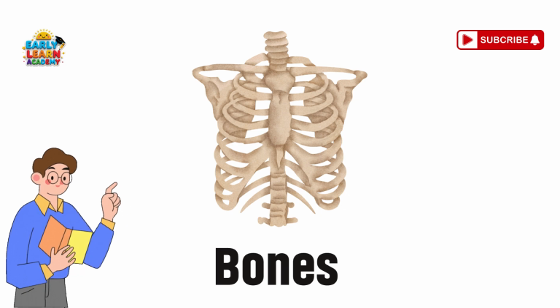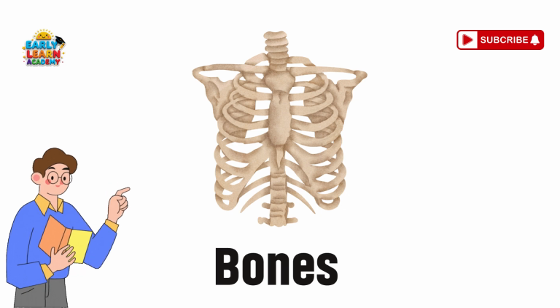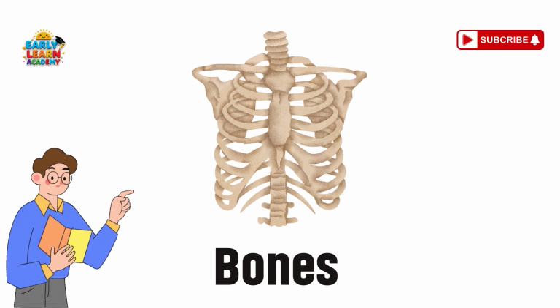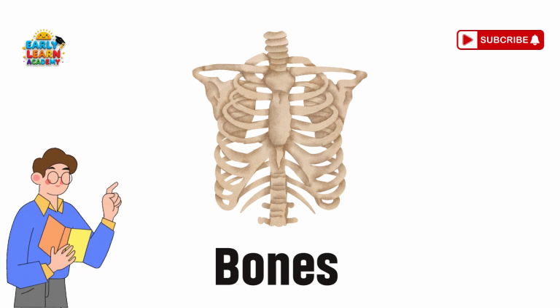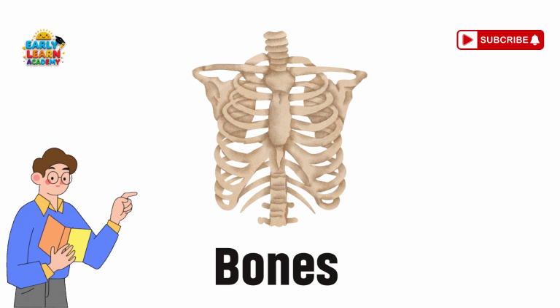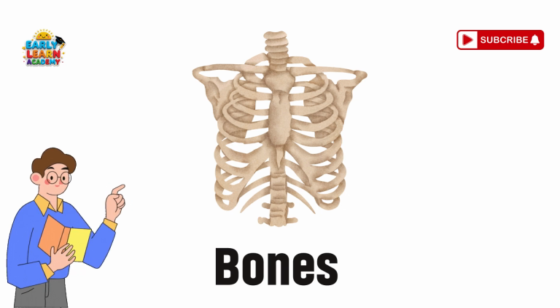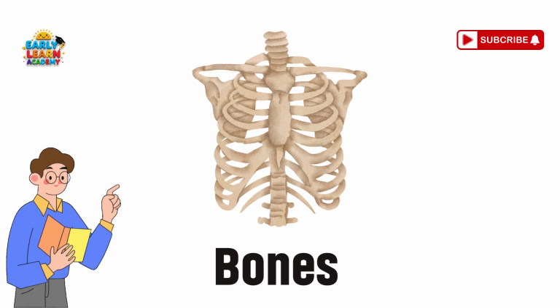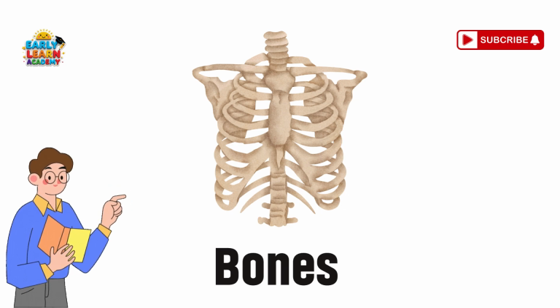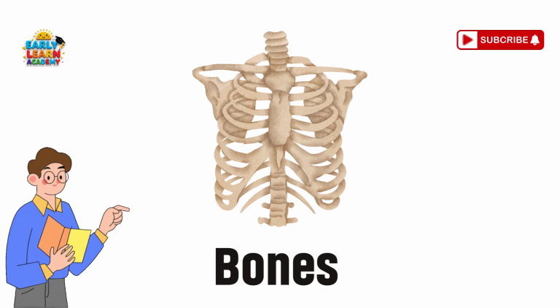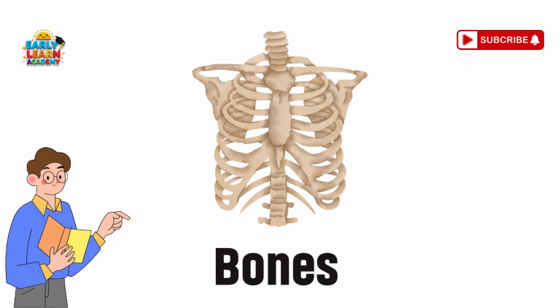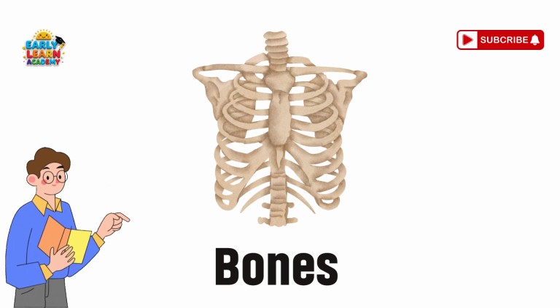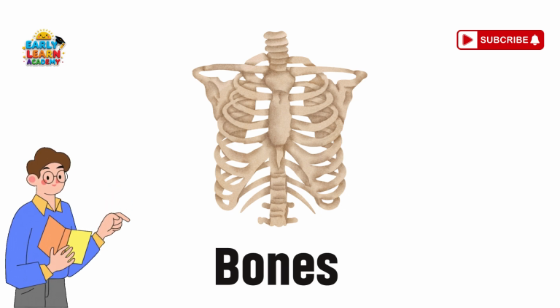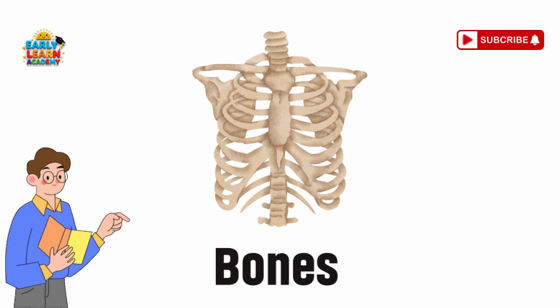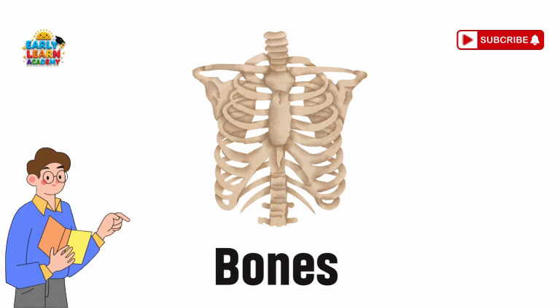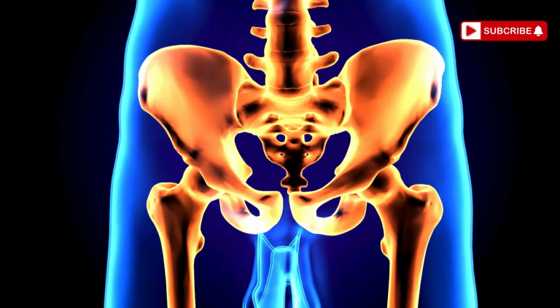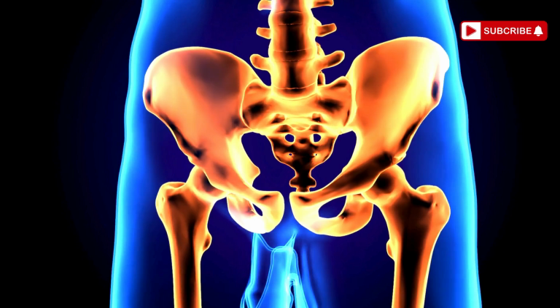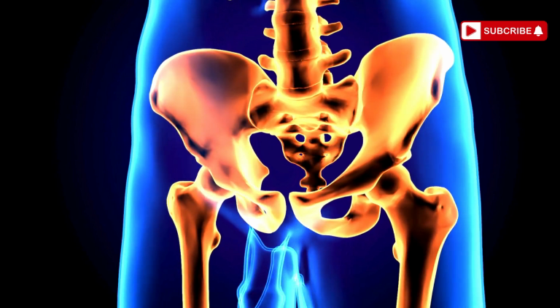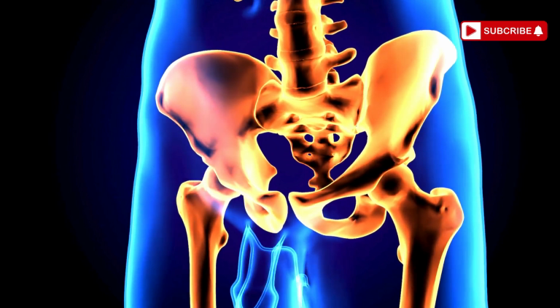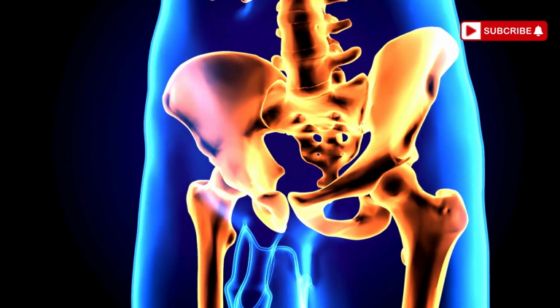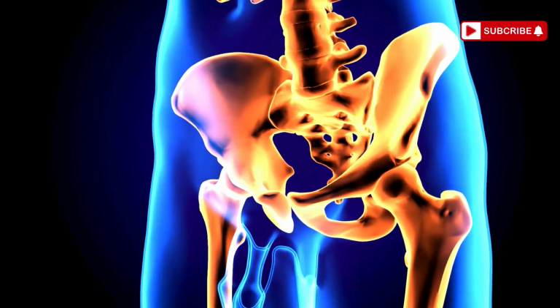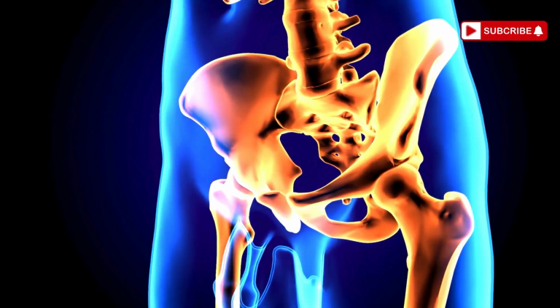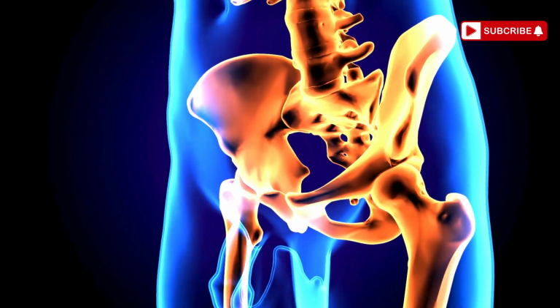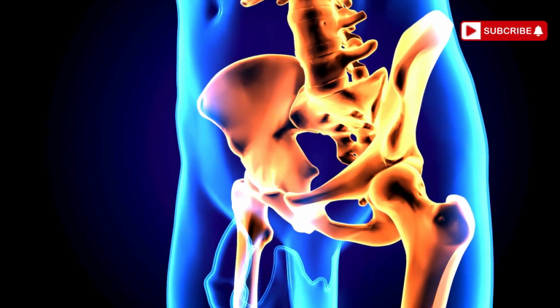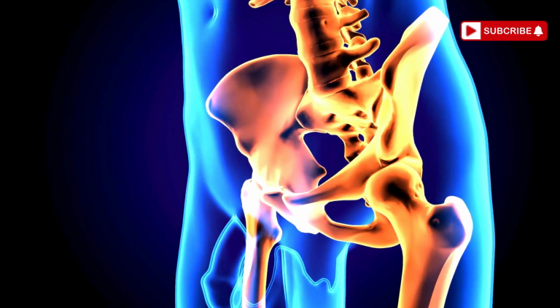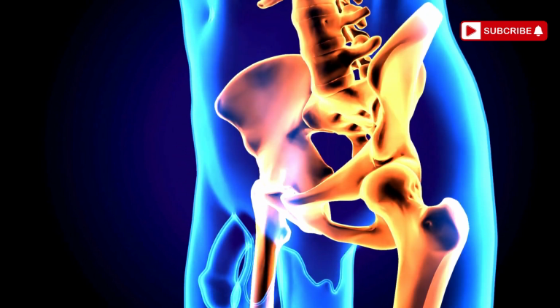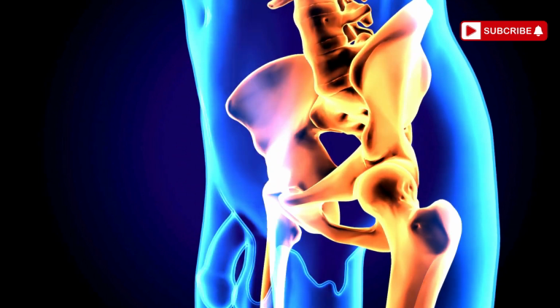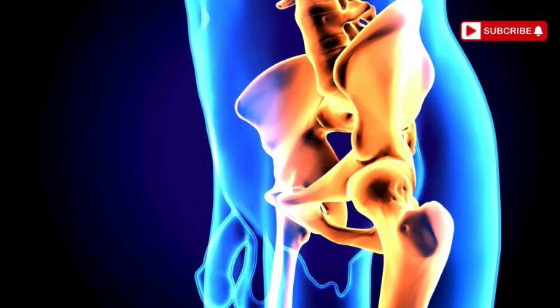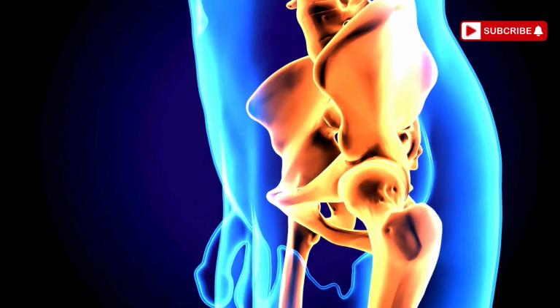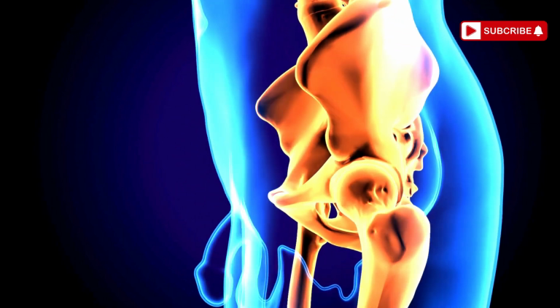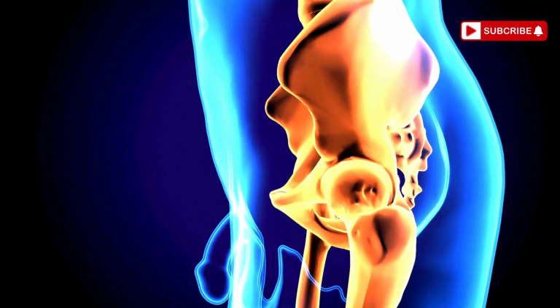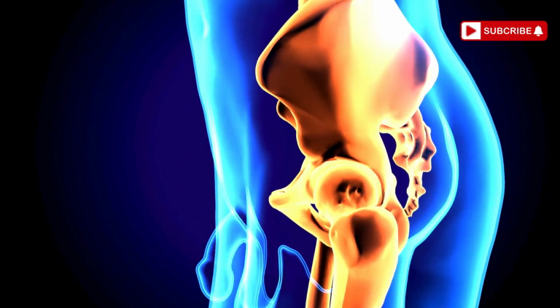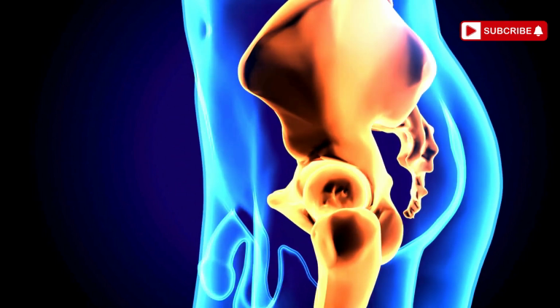Bones — the strong frame. Bones are like the body's building blocks. They make your body strong and give it shape.